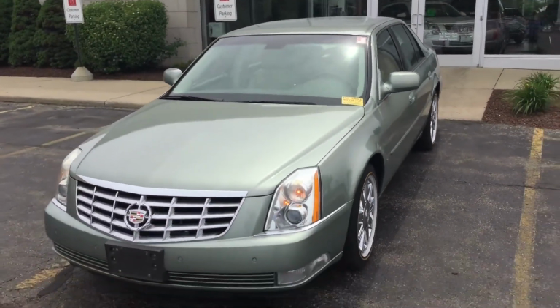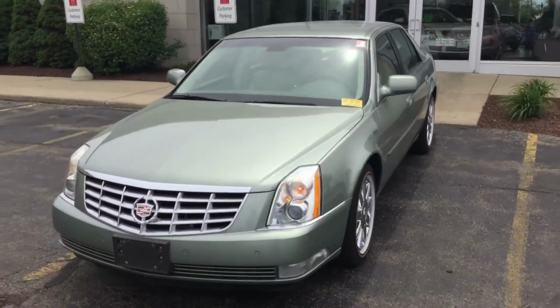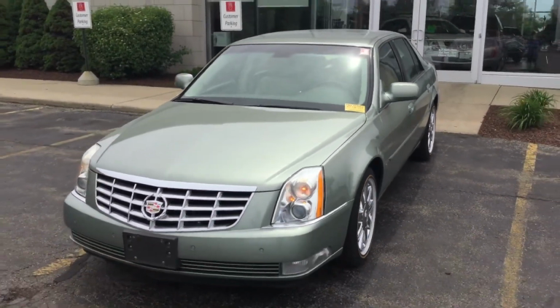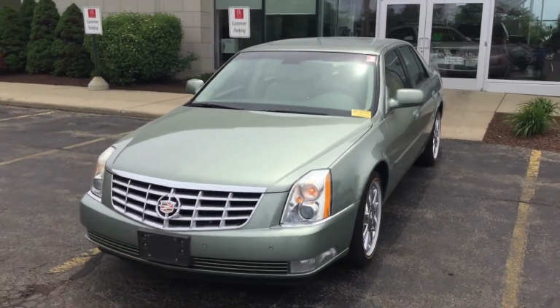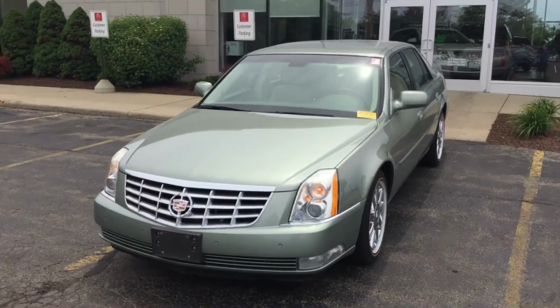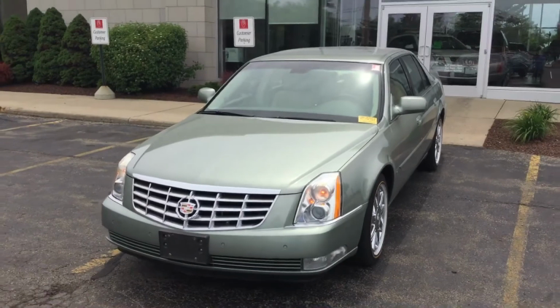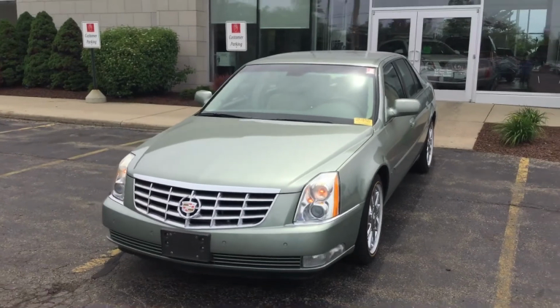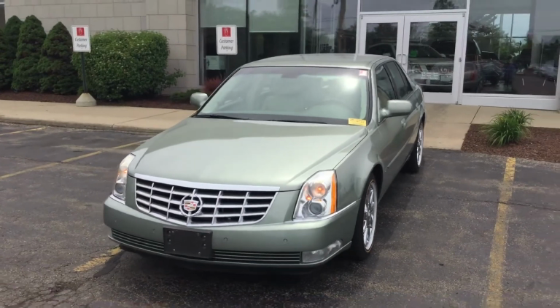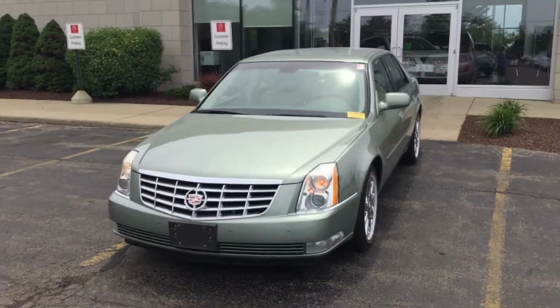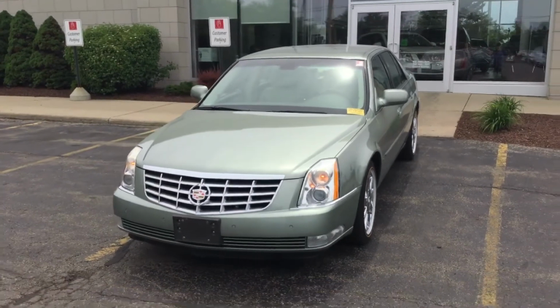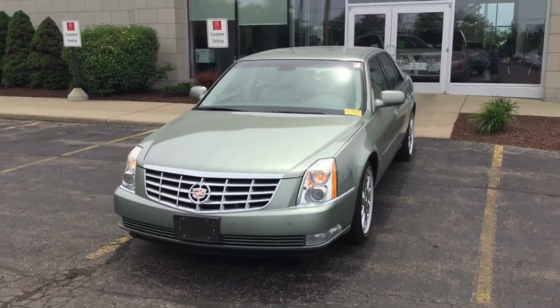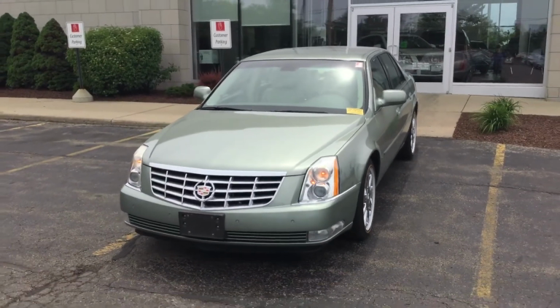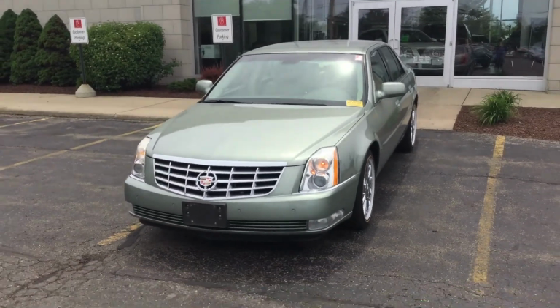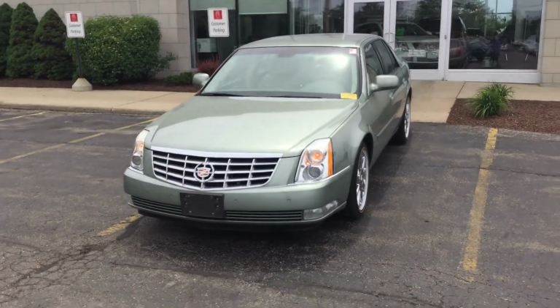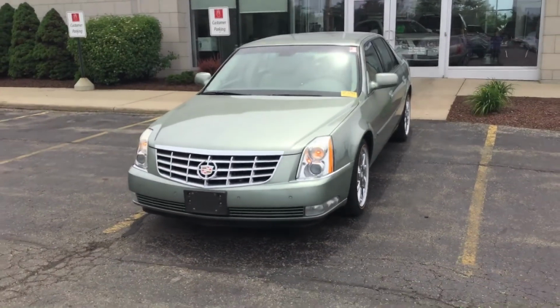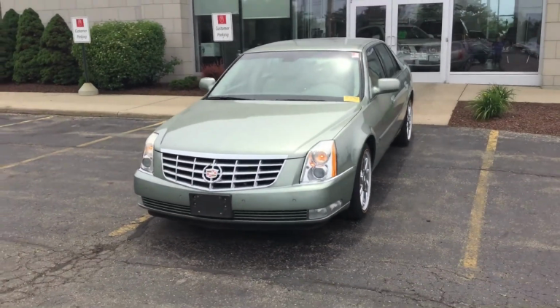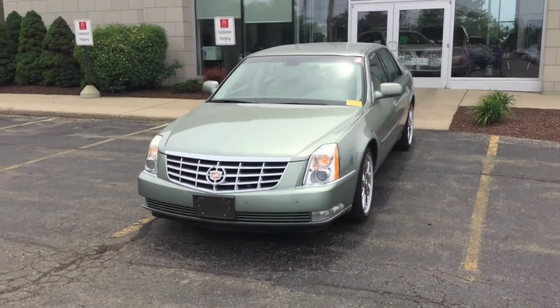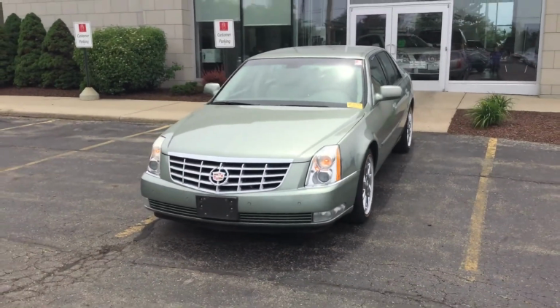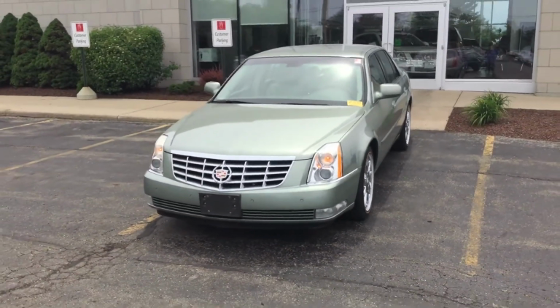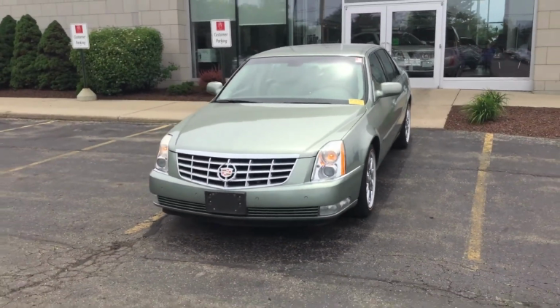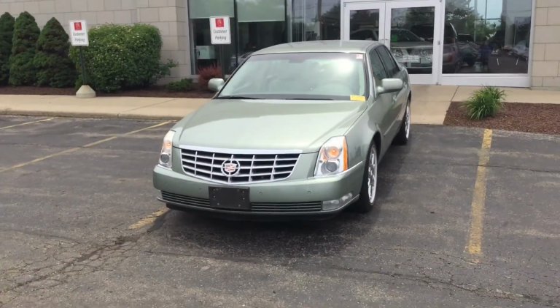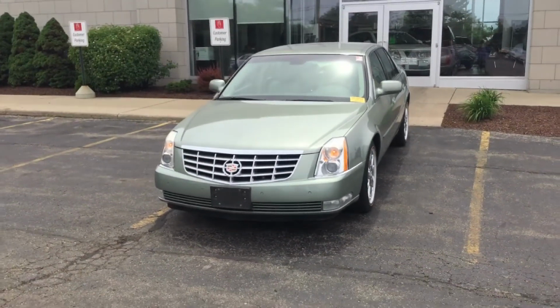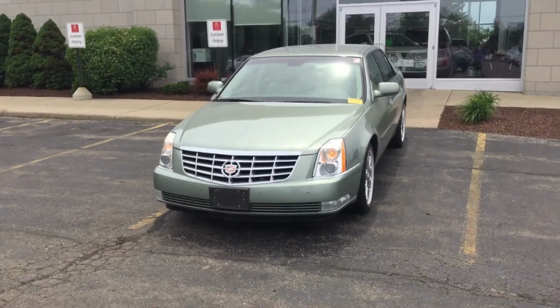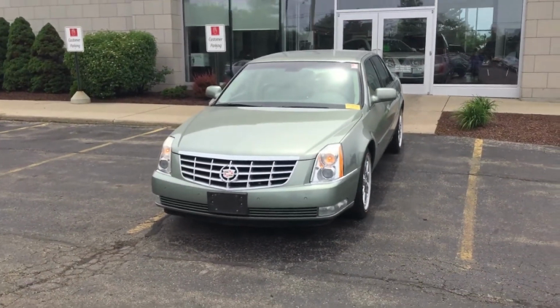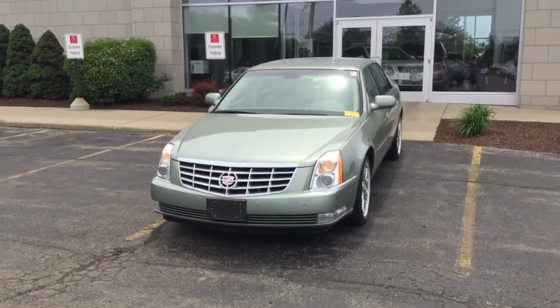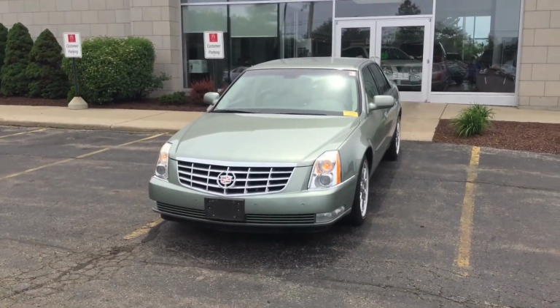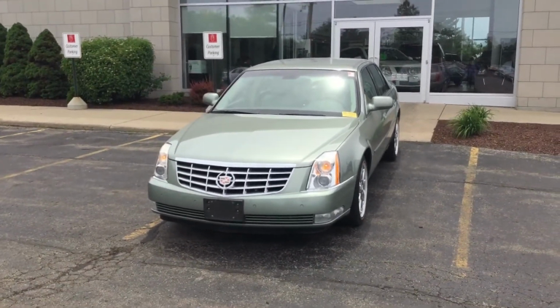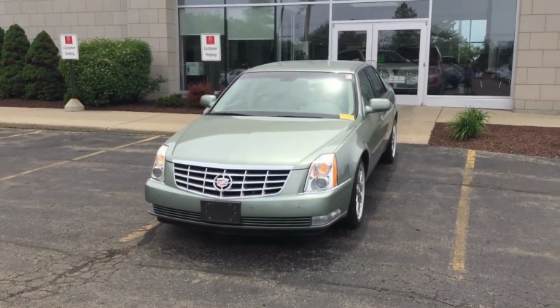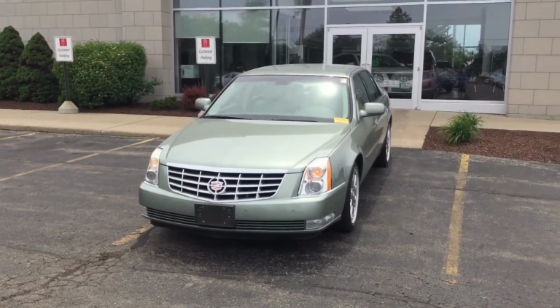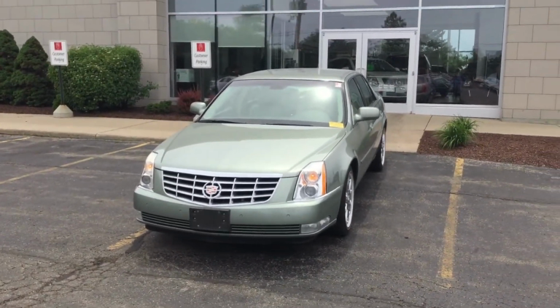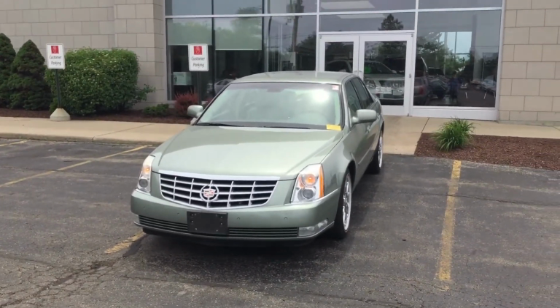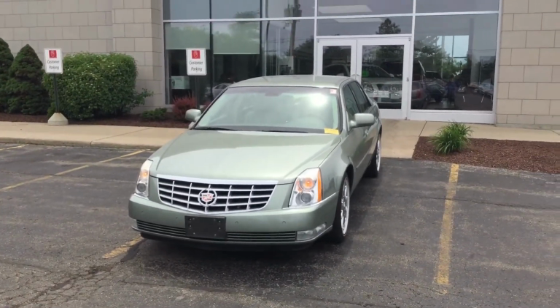My name is Matt Forkalski. I look forward to talking to you. 262-754-9600. Thank you.